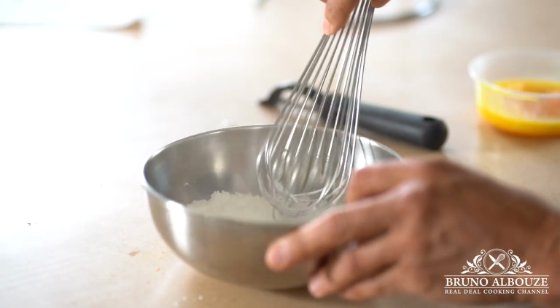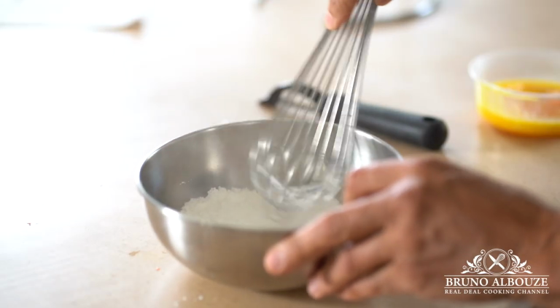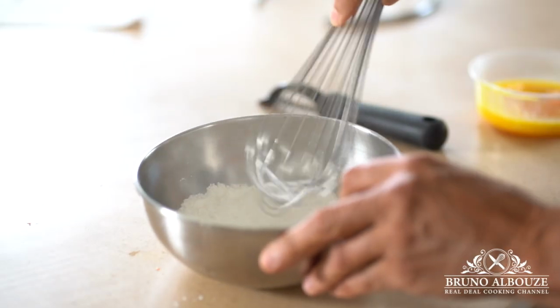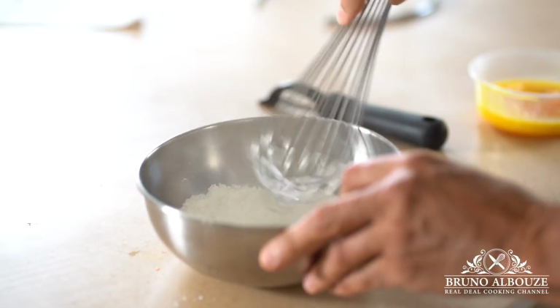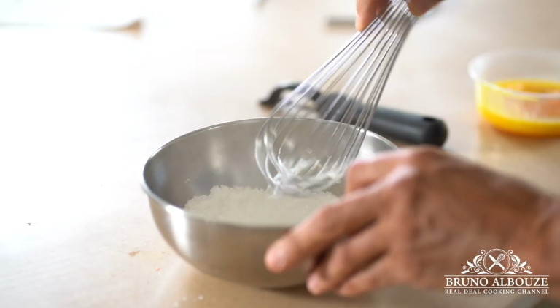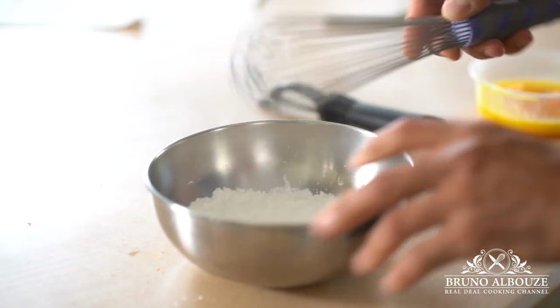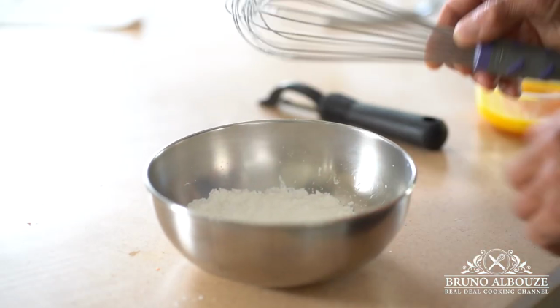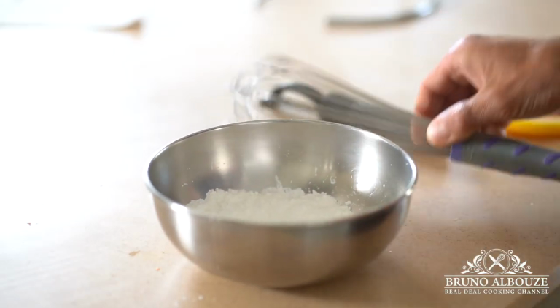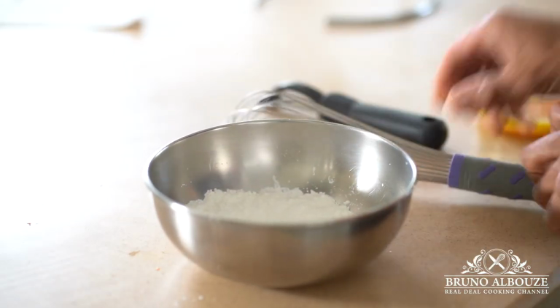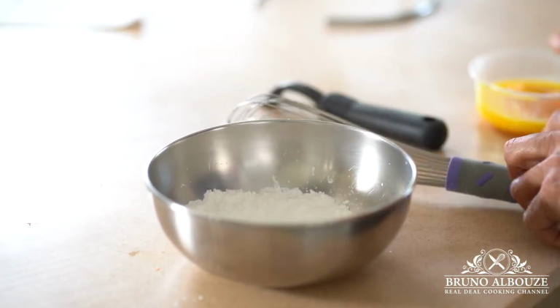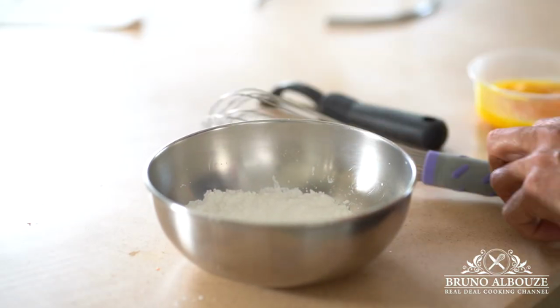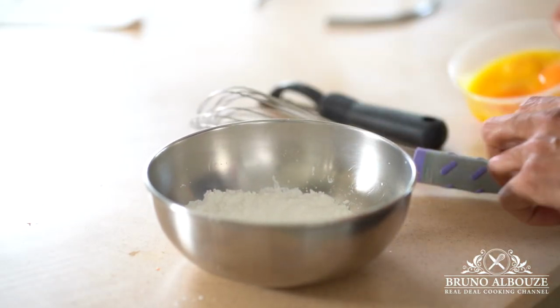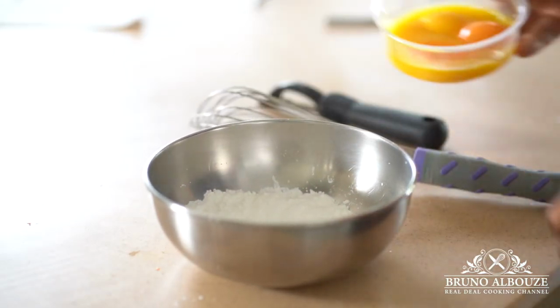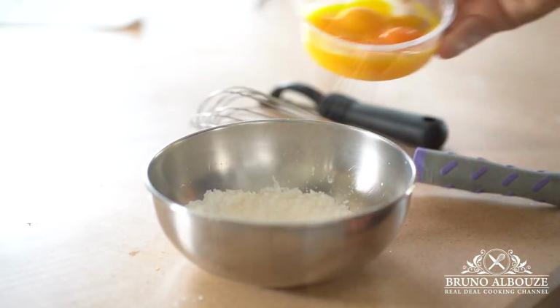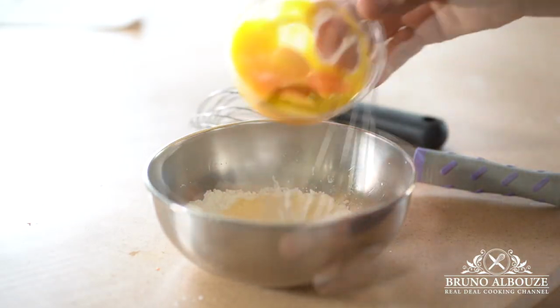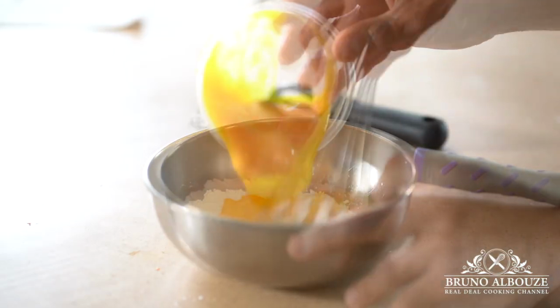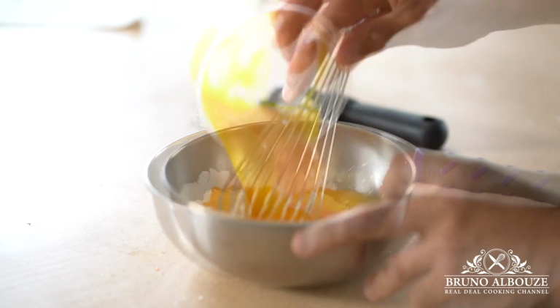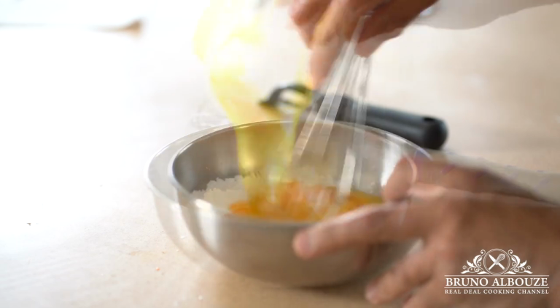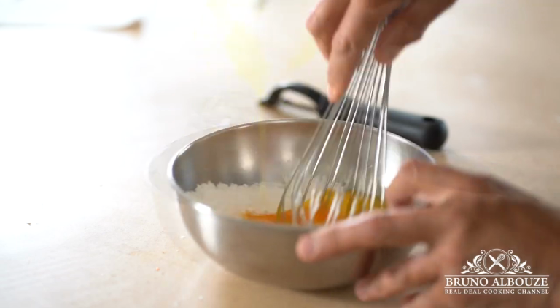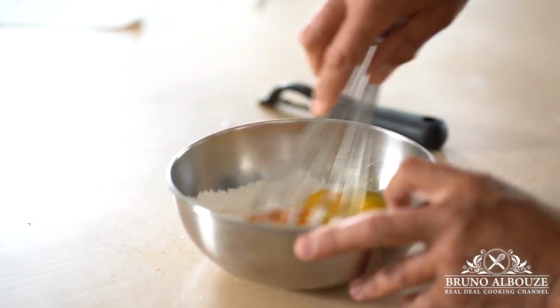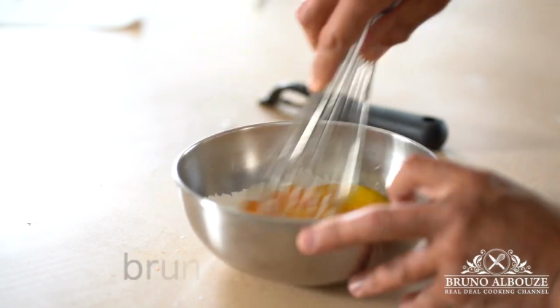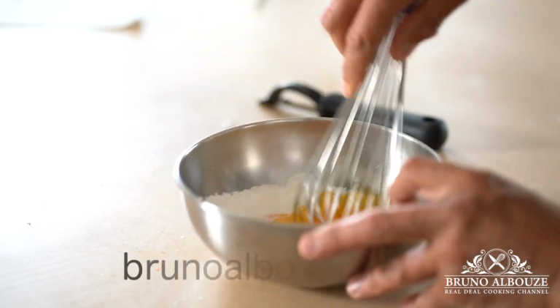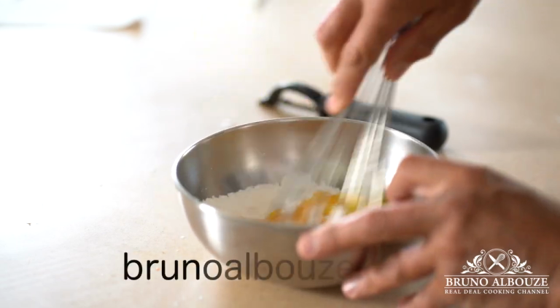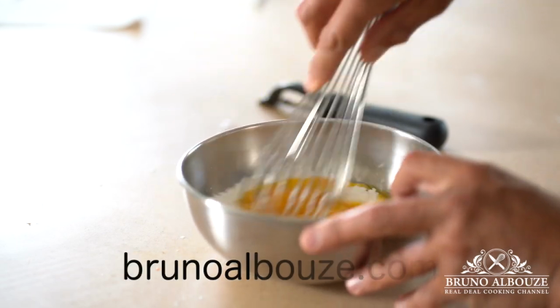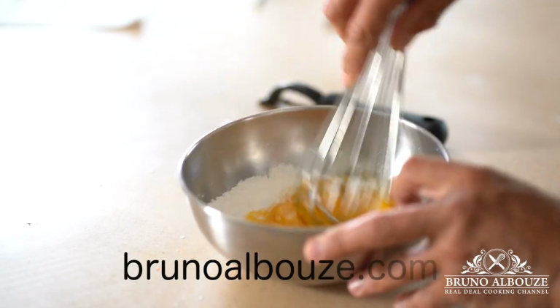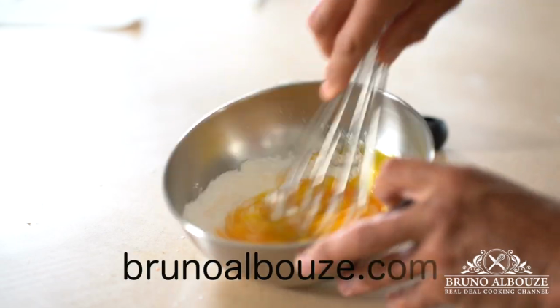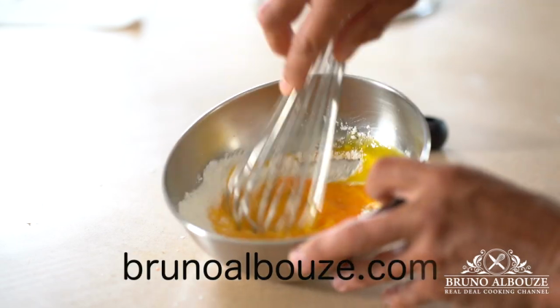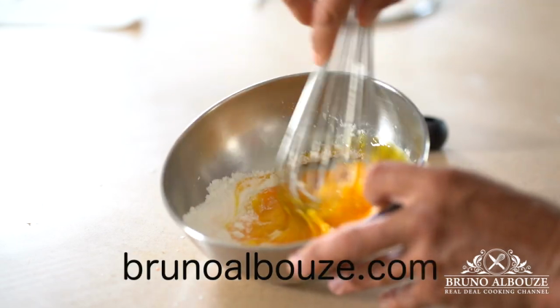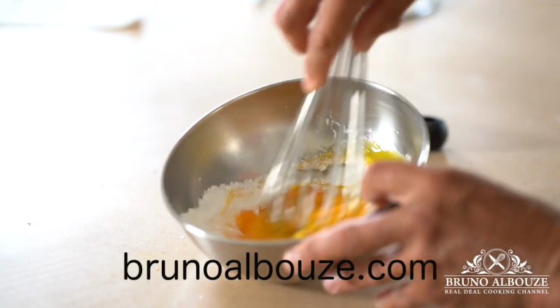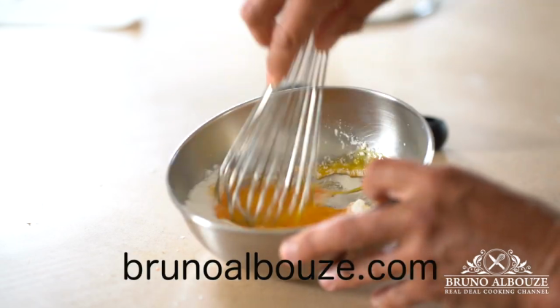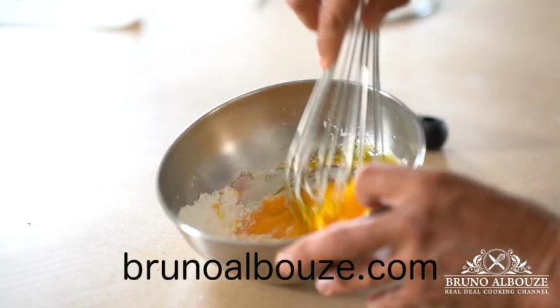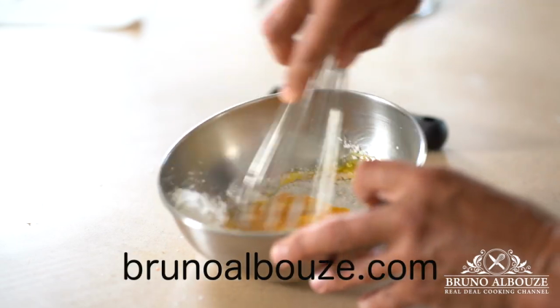In the meantime, I'm gonna mix together sugar and starch, then mix in the egg yolks.